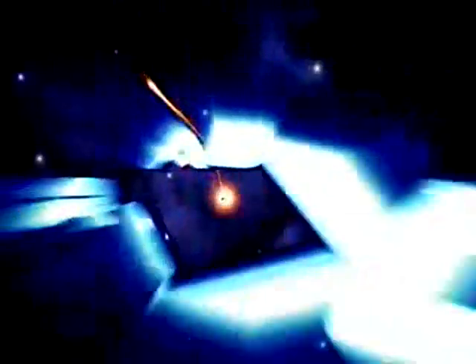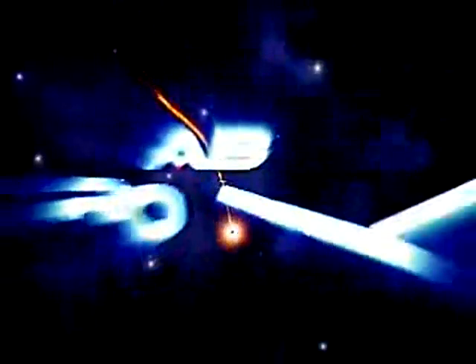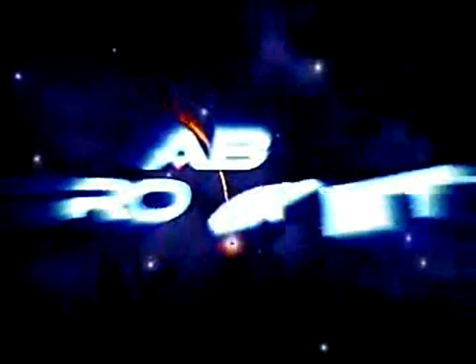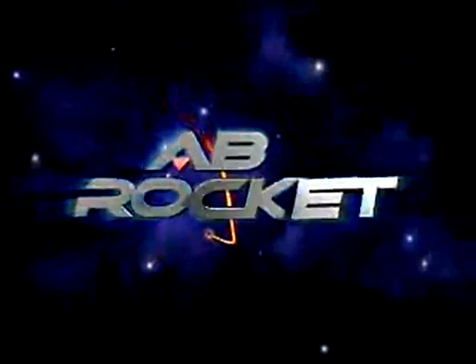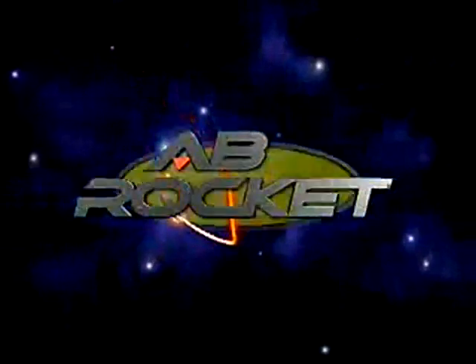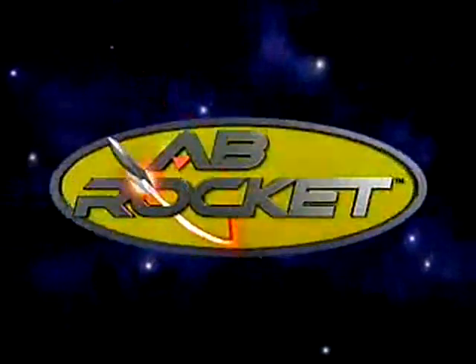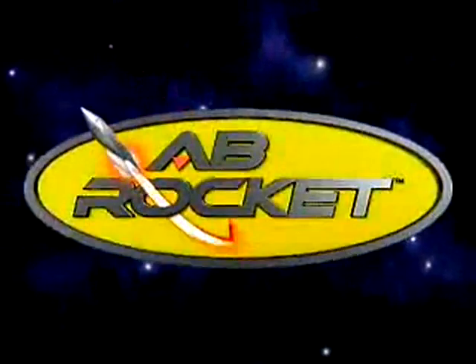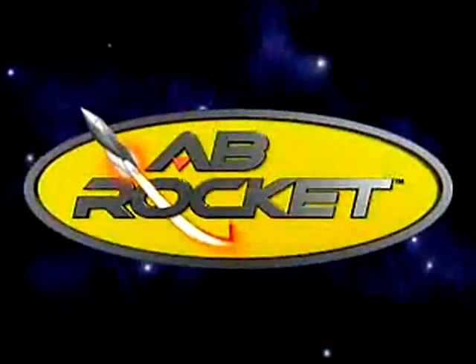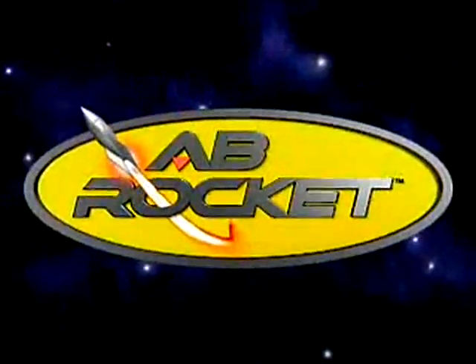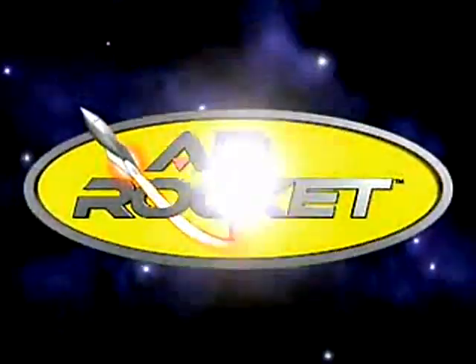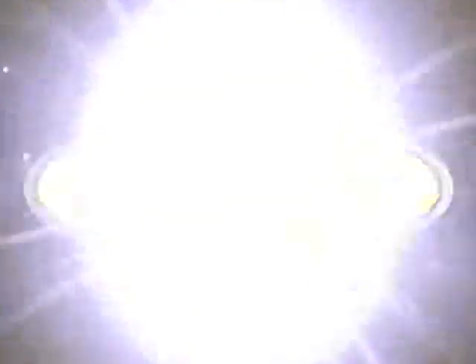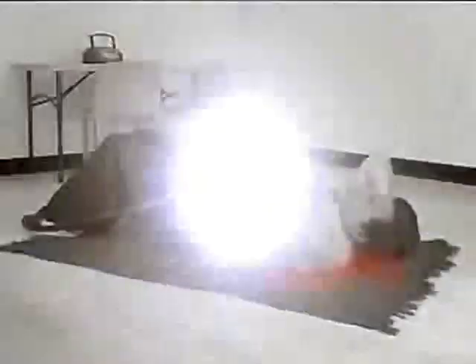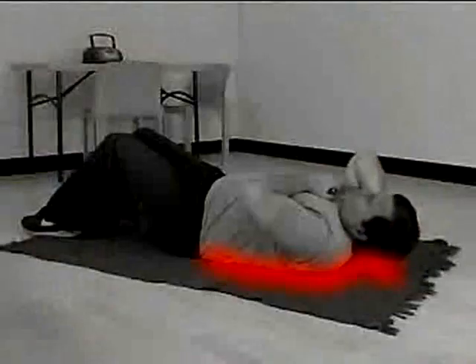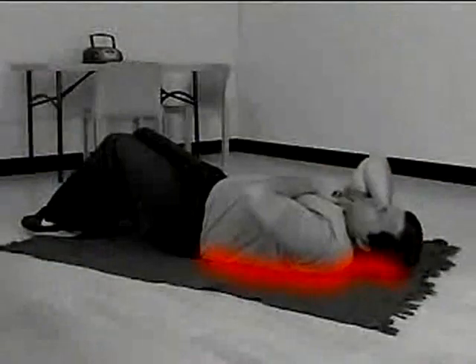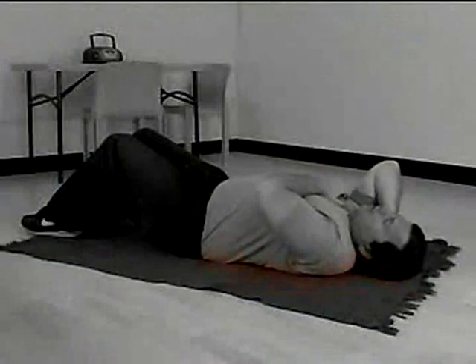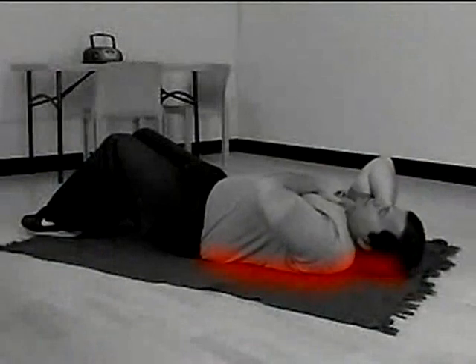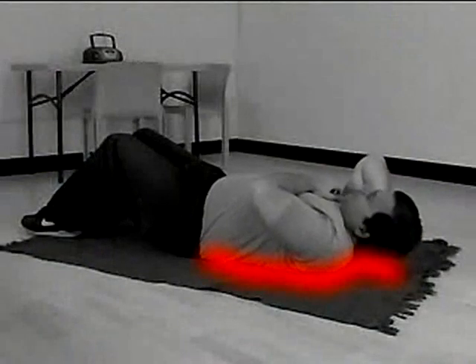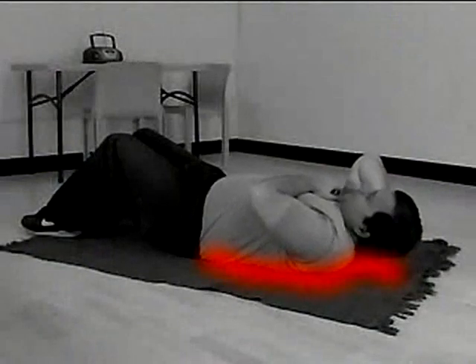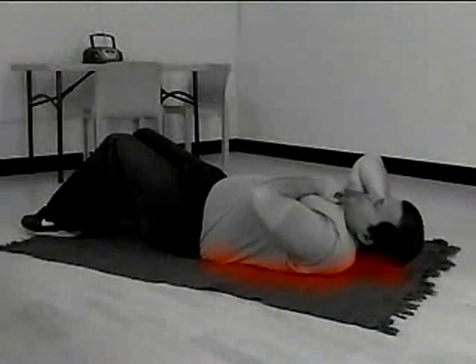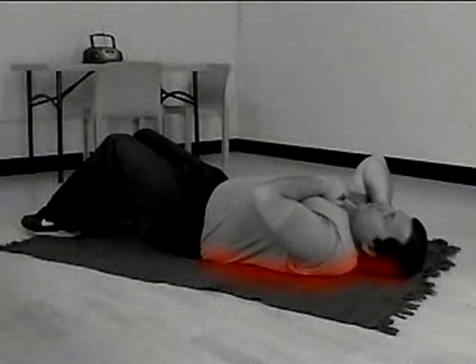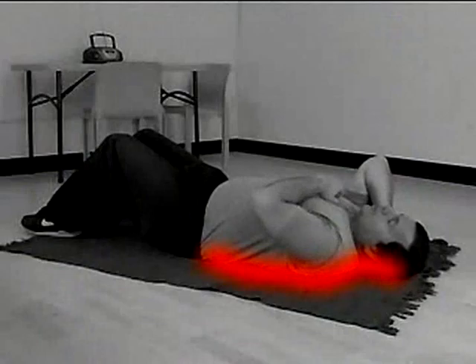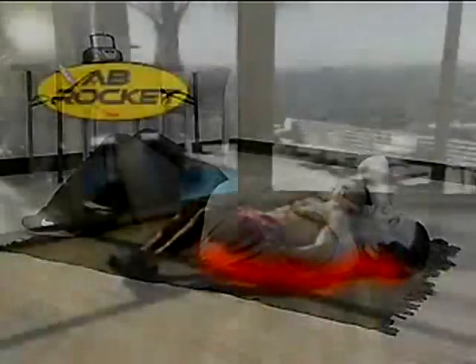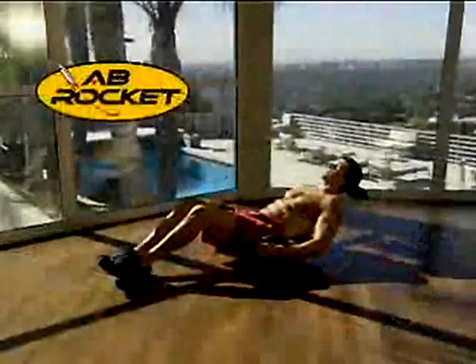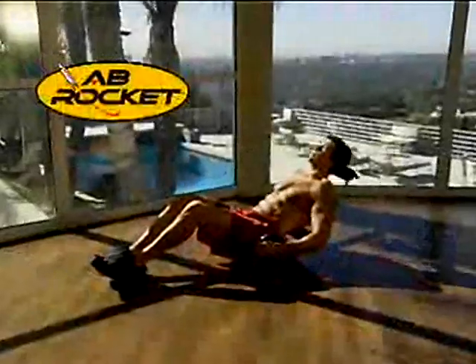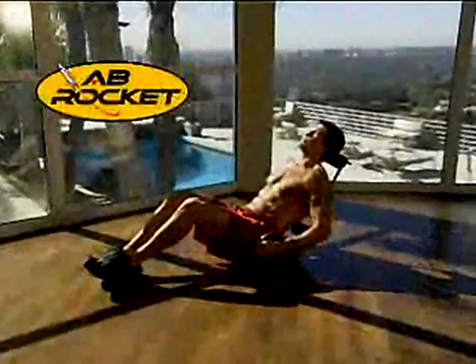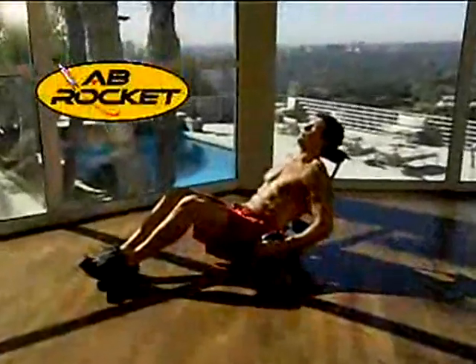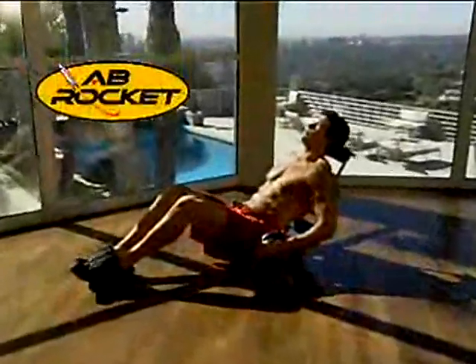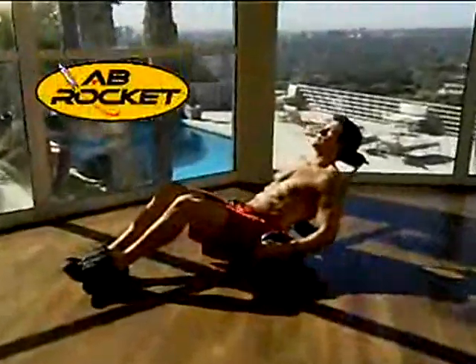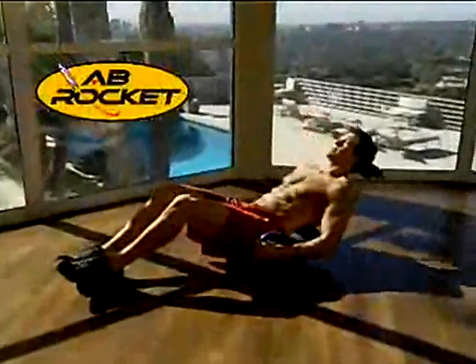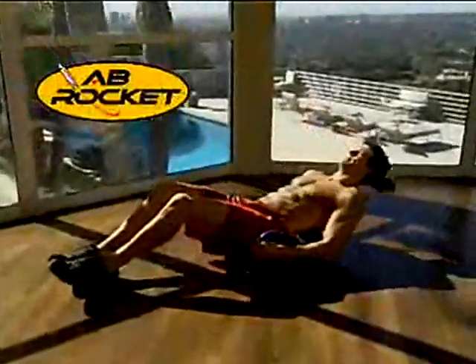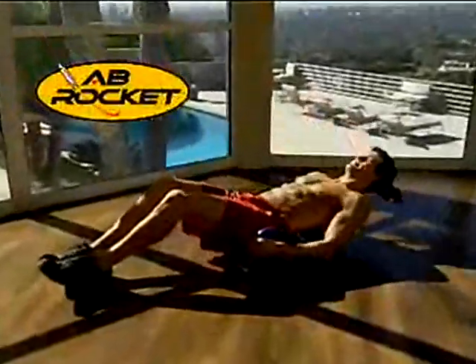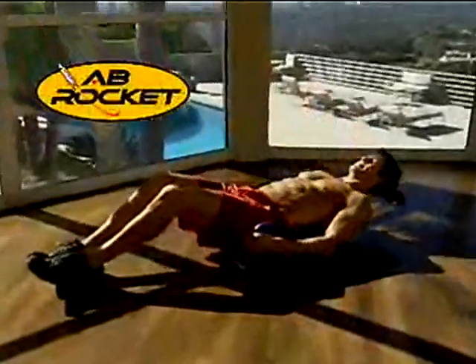Introducing Ab Rocket, the ab training secret that takes painful, boring ab exercises and makes them easy, fun, and effective.